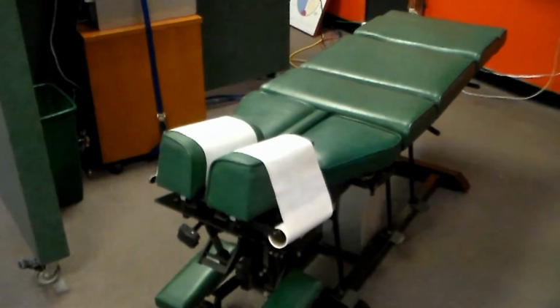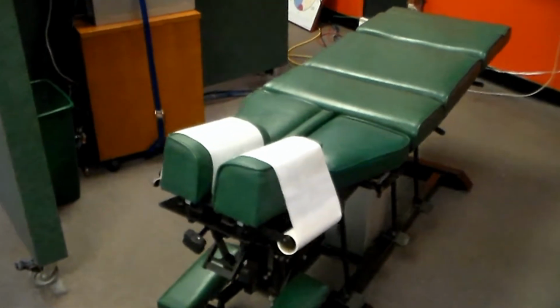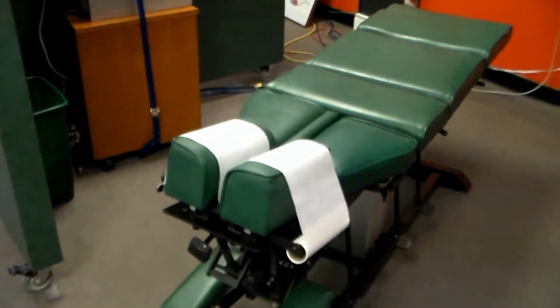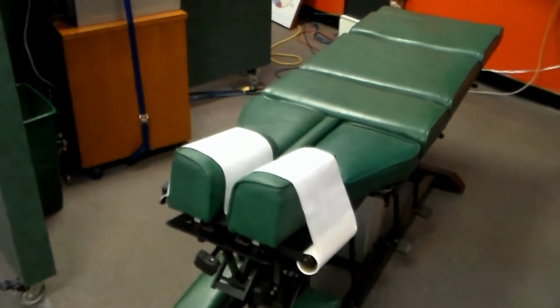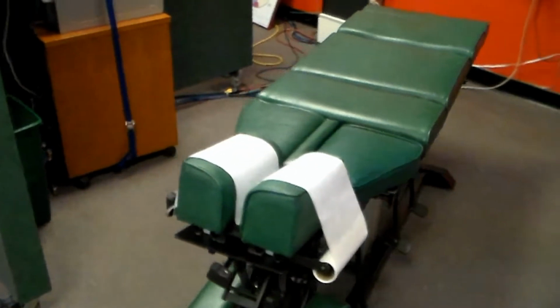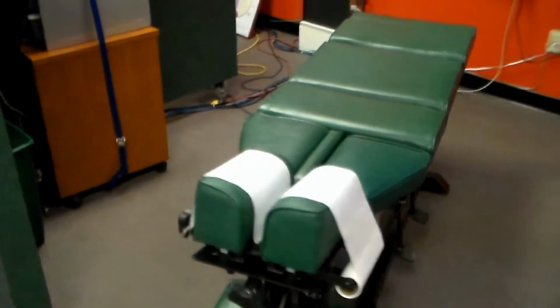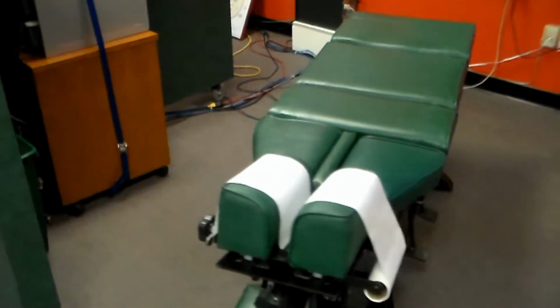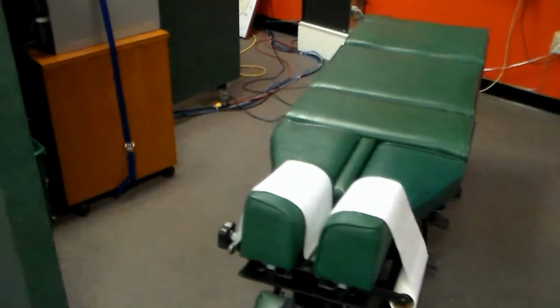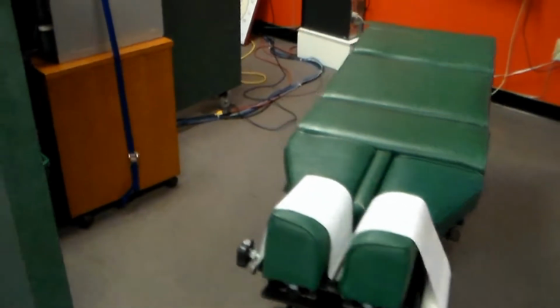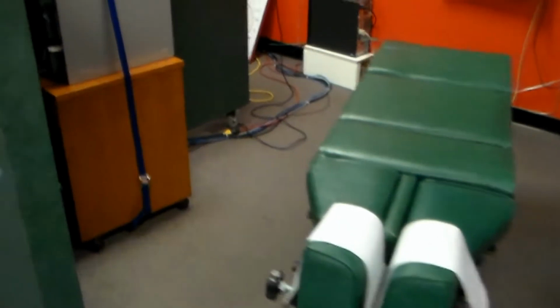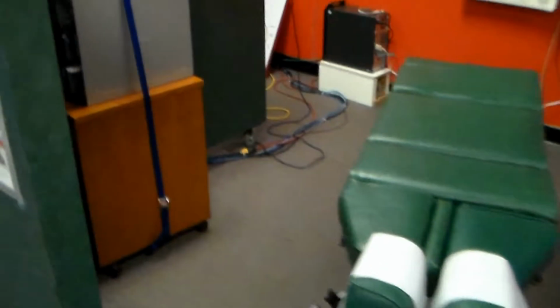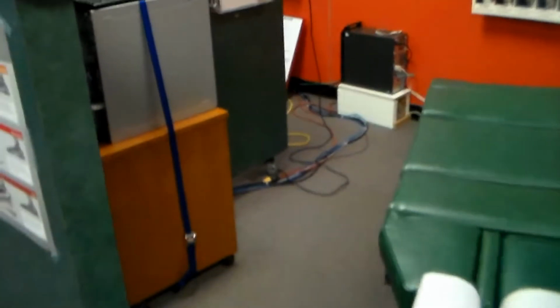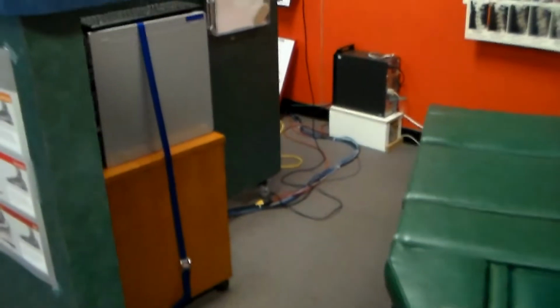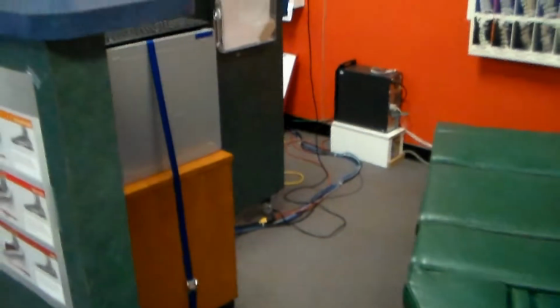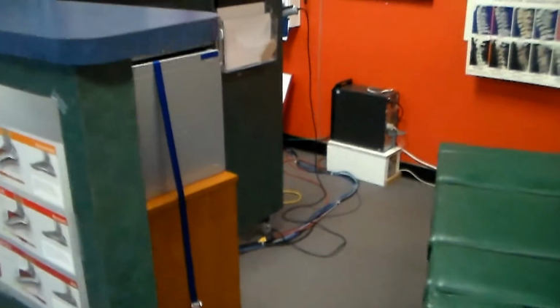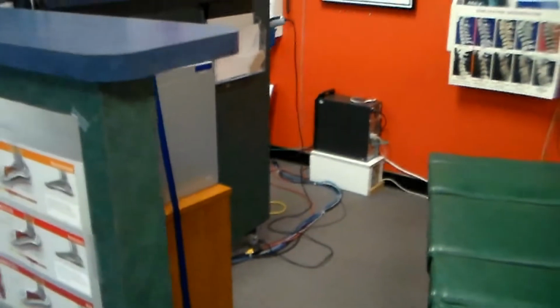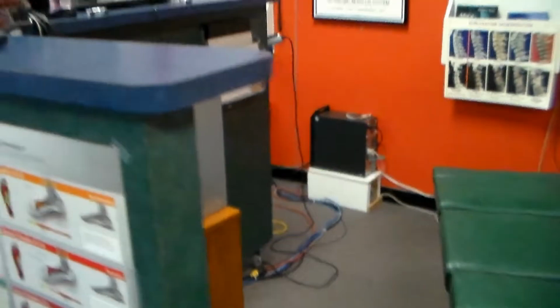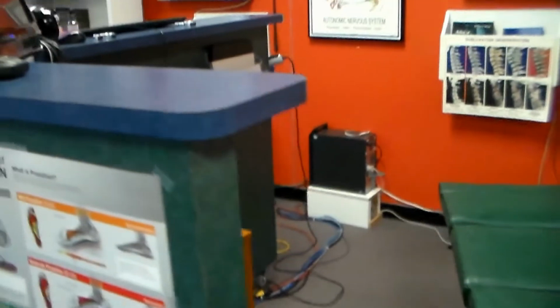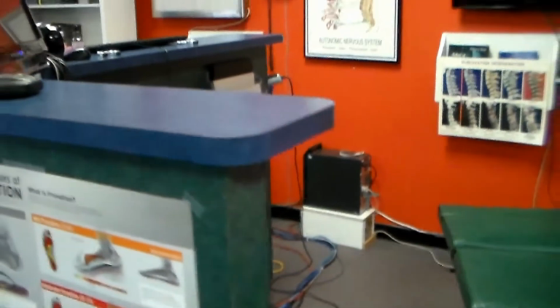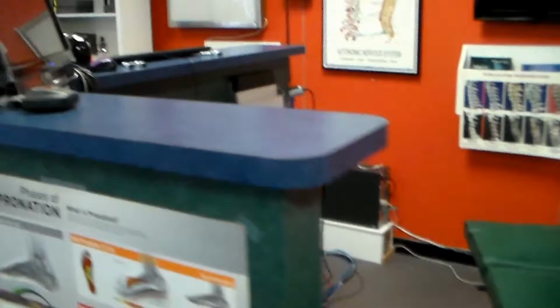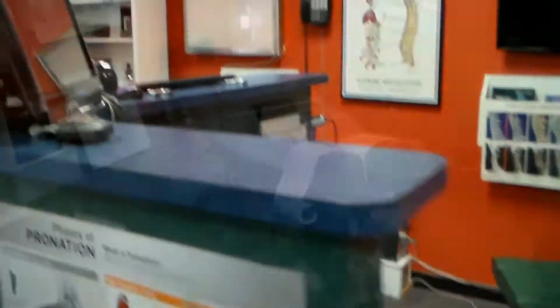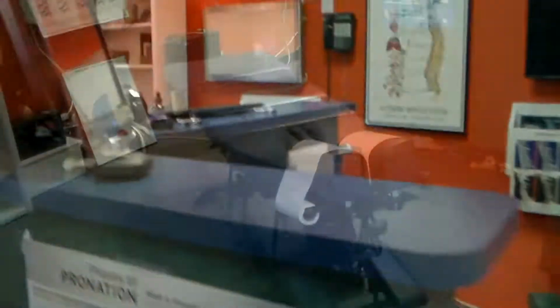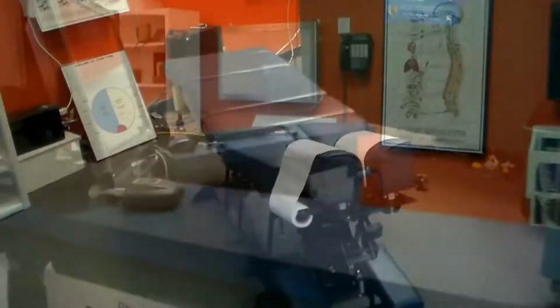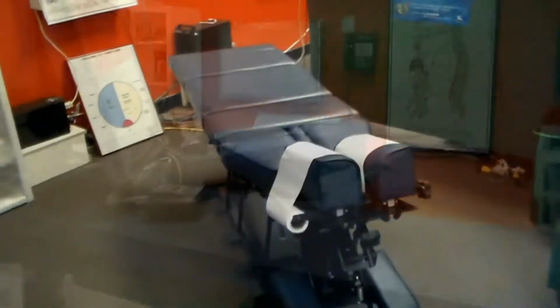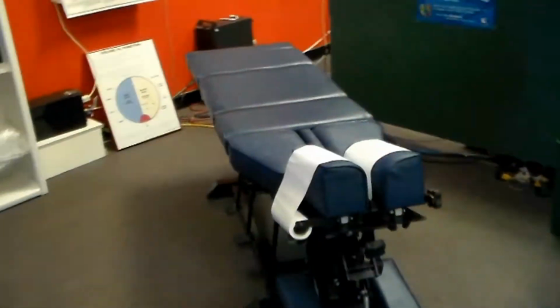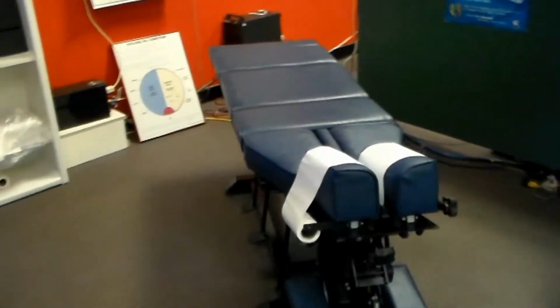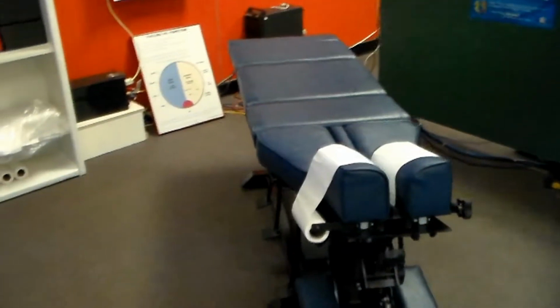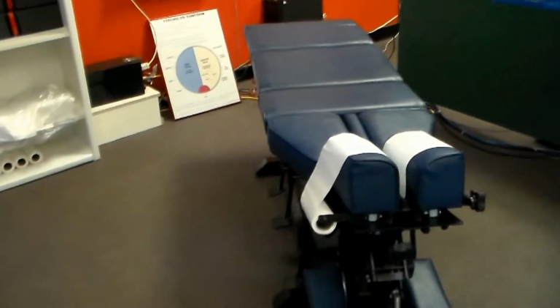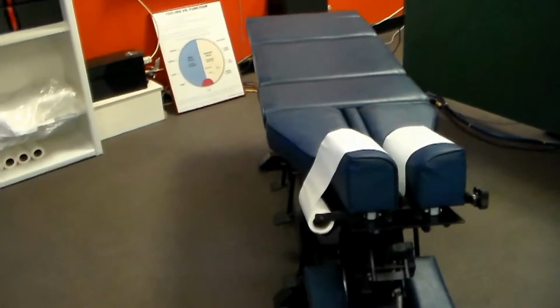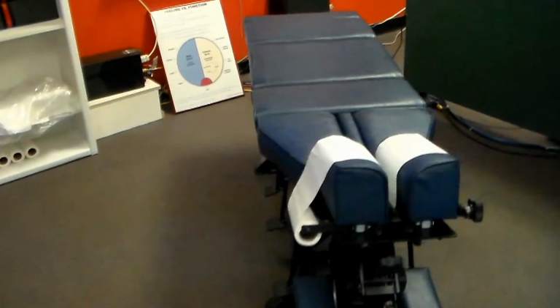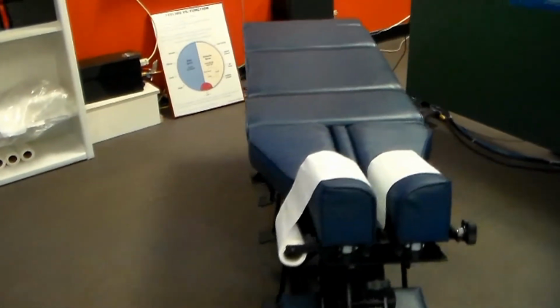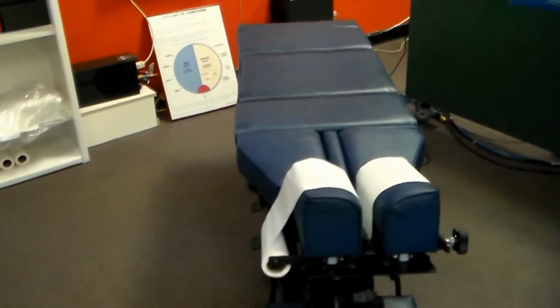This is our Adjustatorium where Dr. Otto performs your life-restoring chiropractic adjustments.